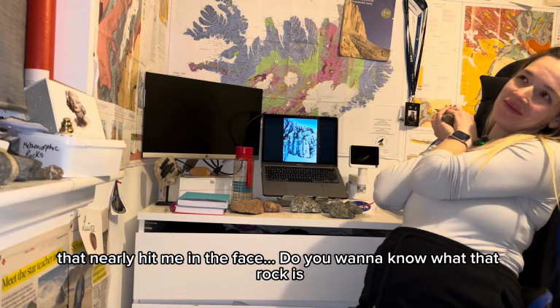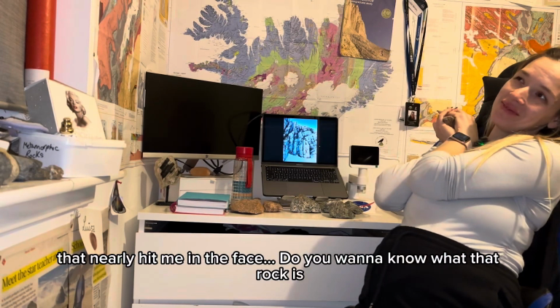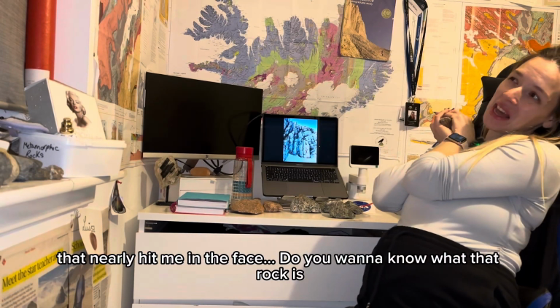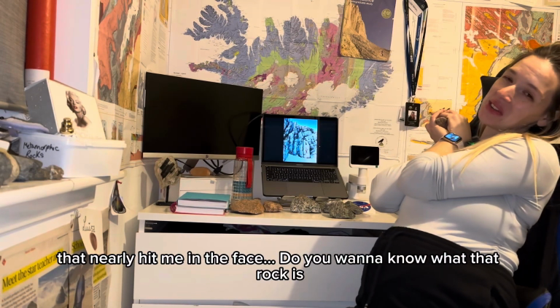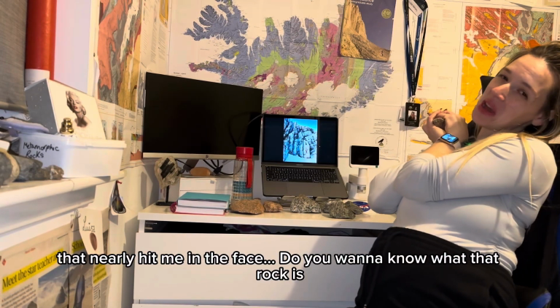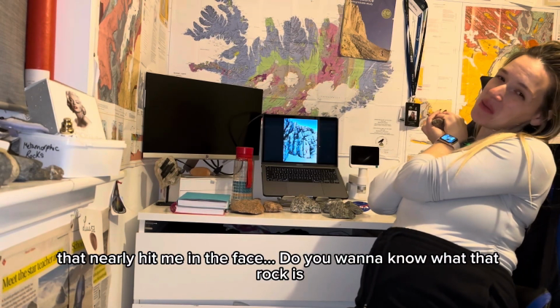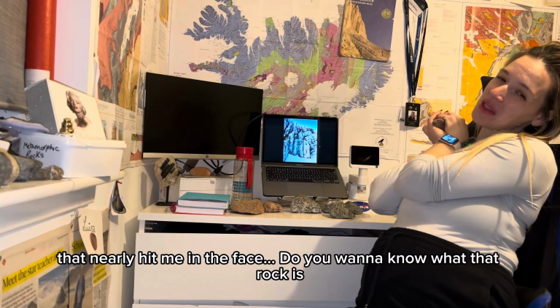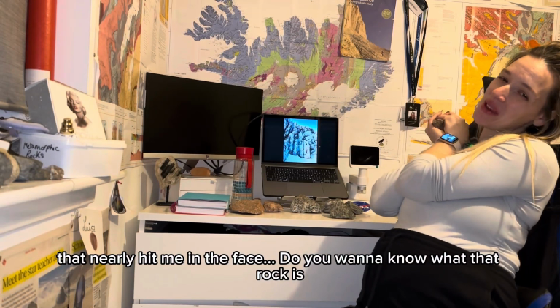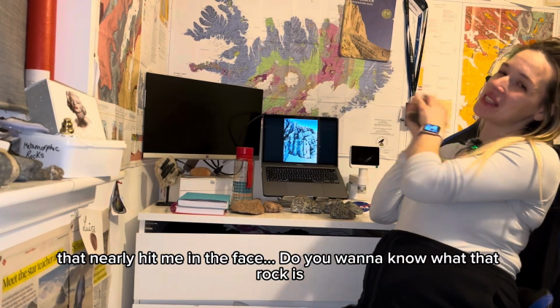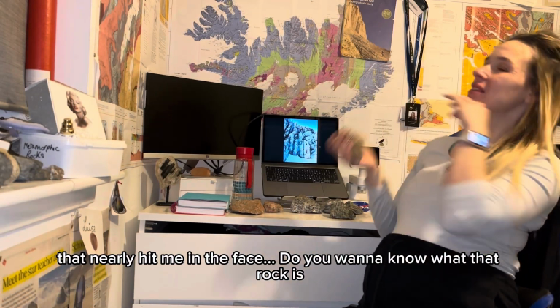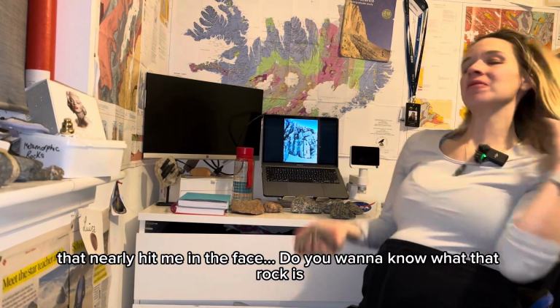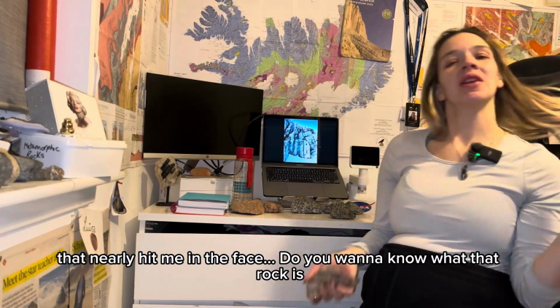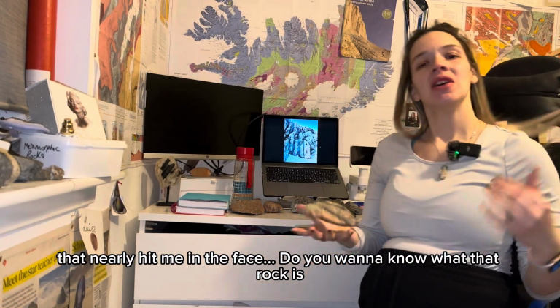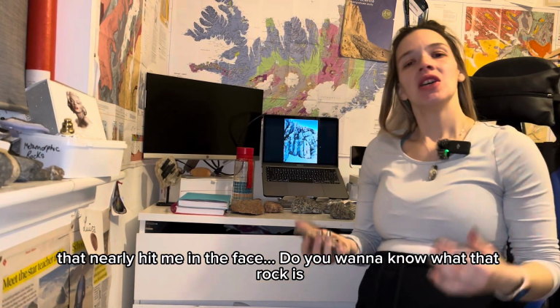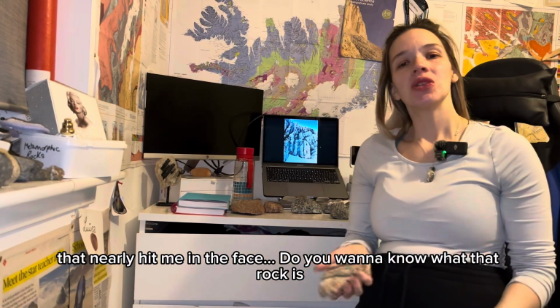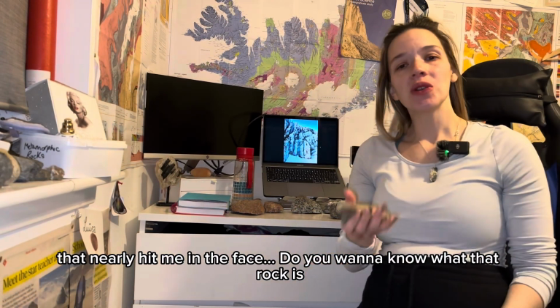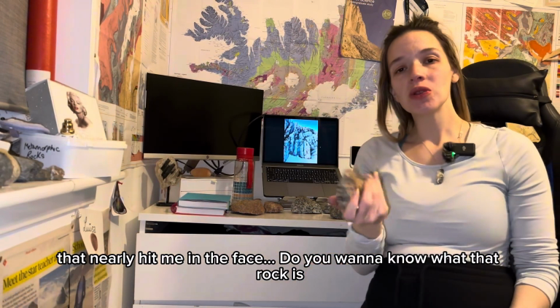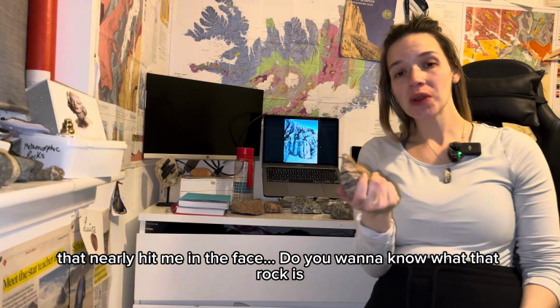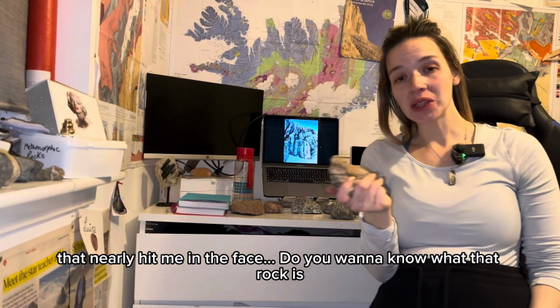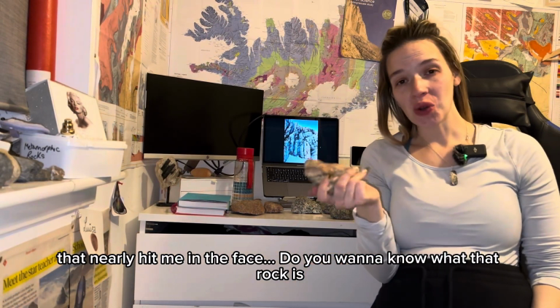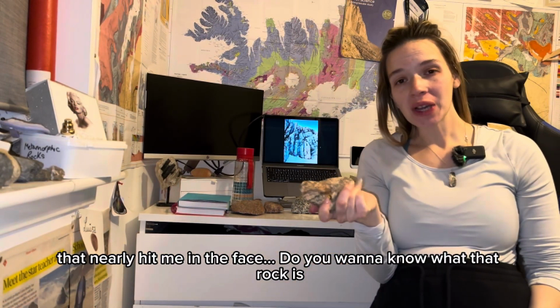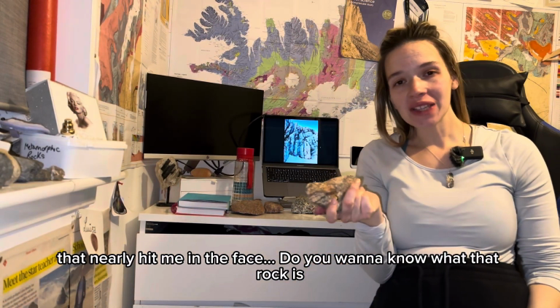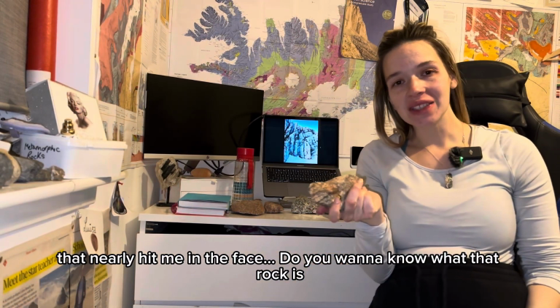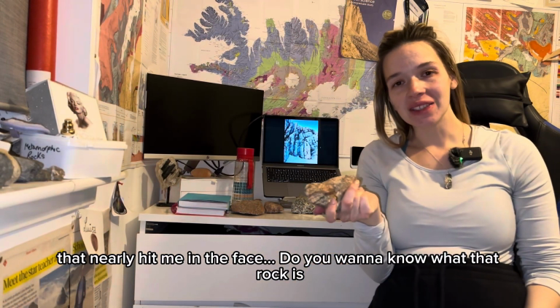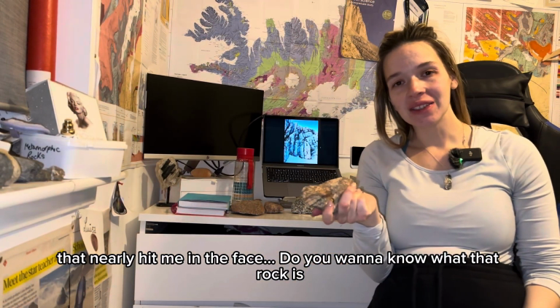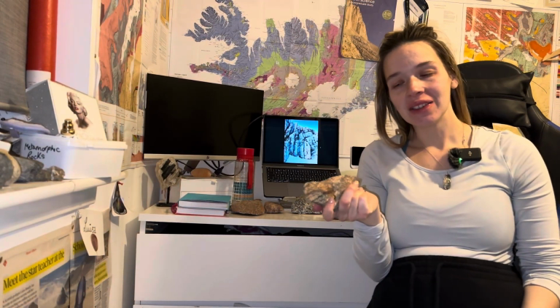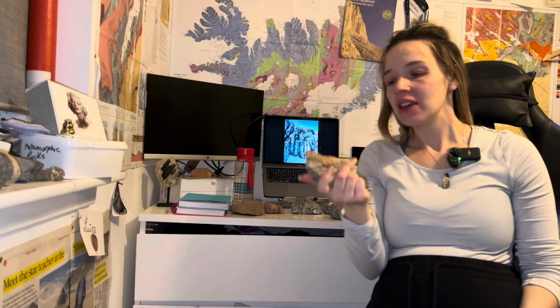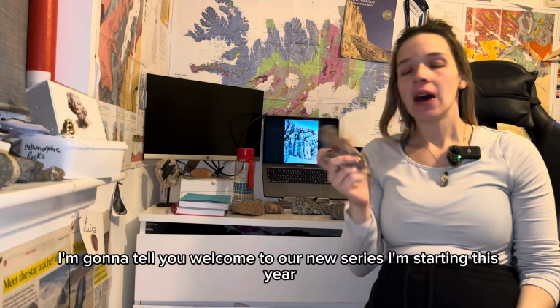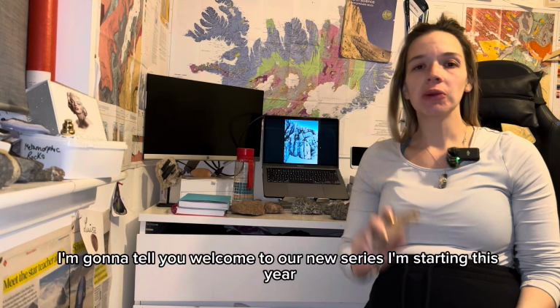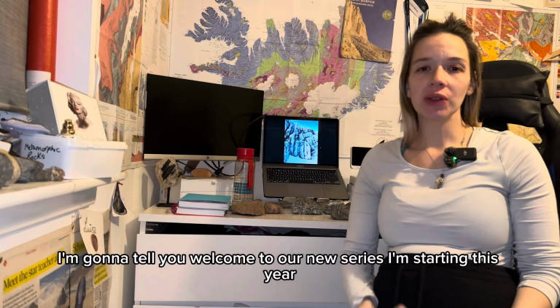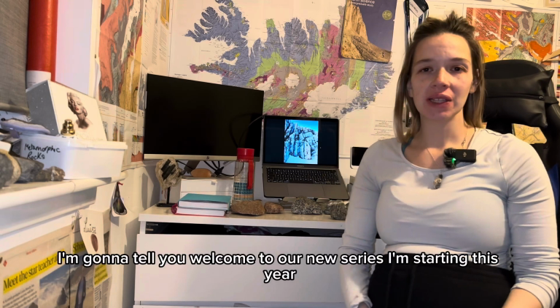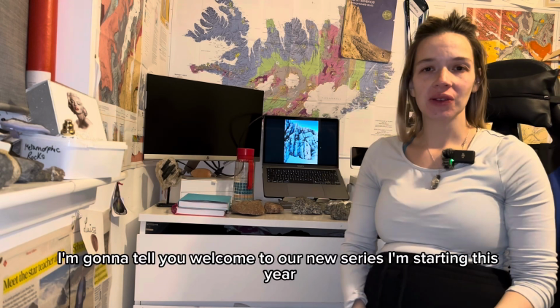That nearly hit me in the face. Do you want to know what this rock is? I'm going to tell you.